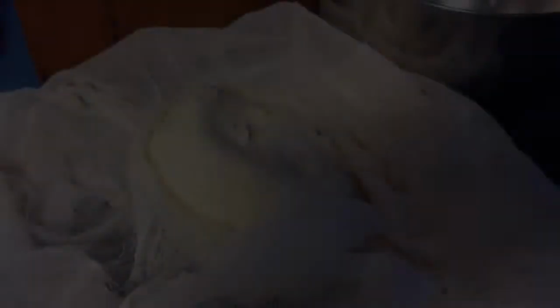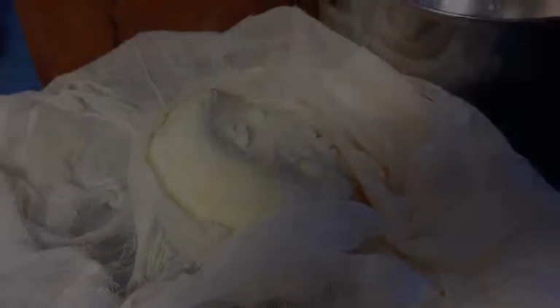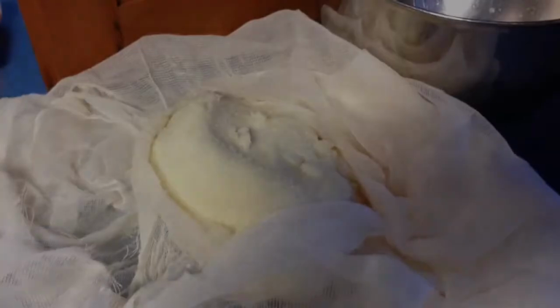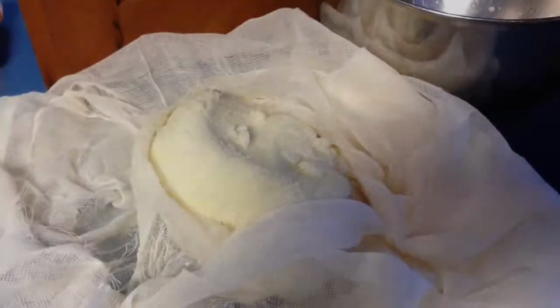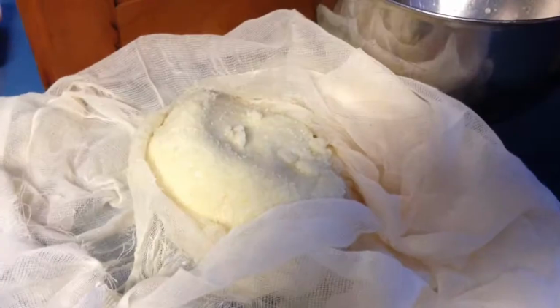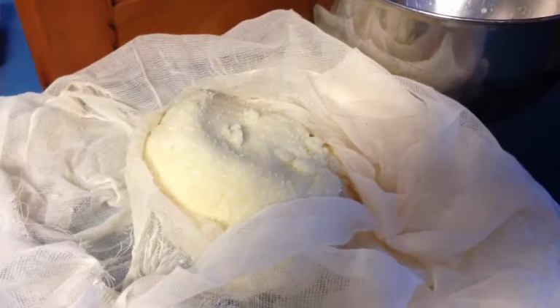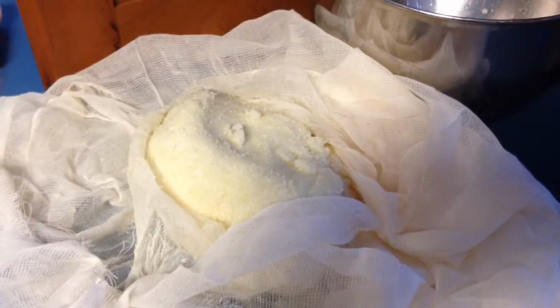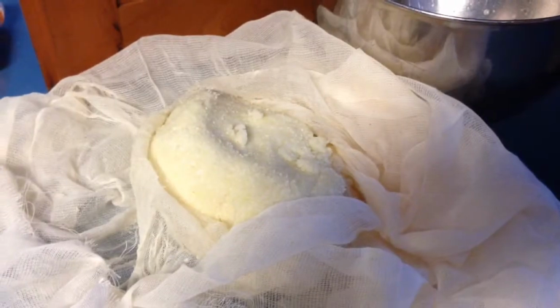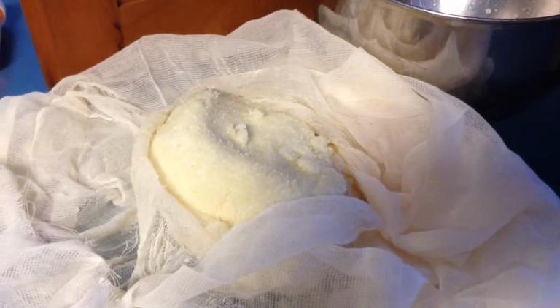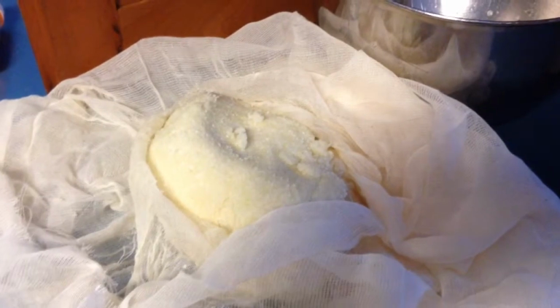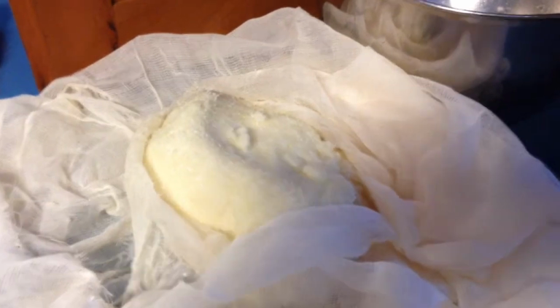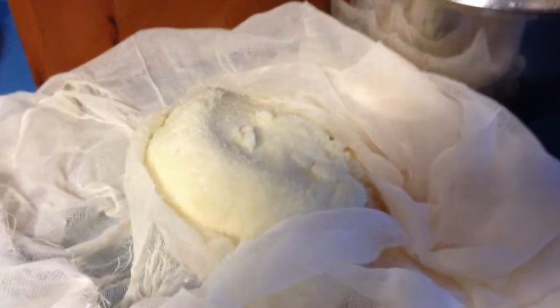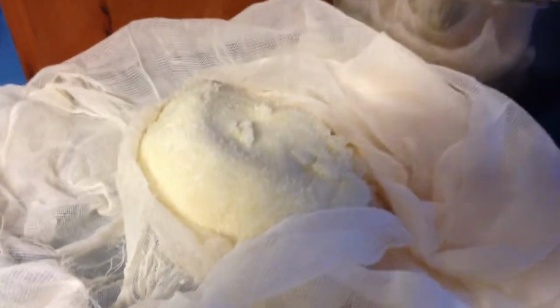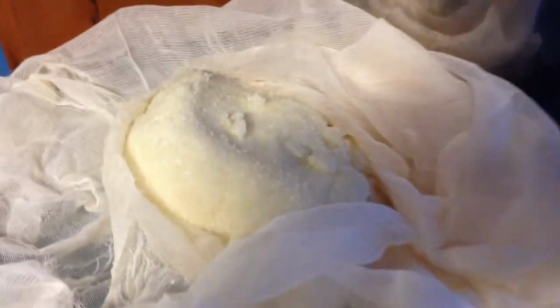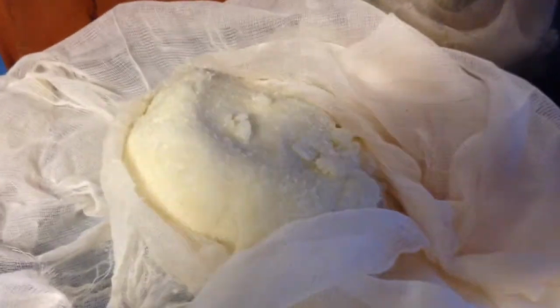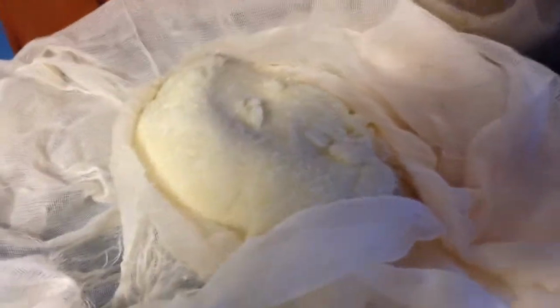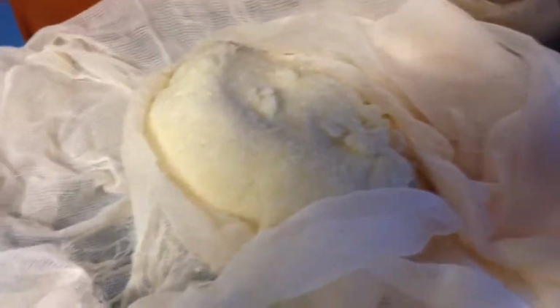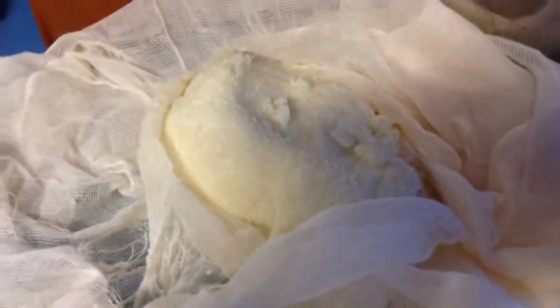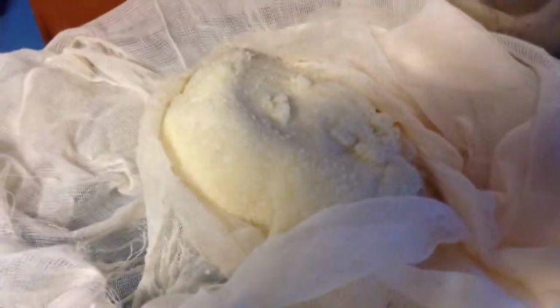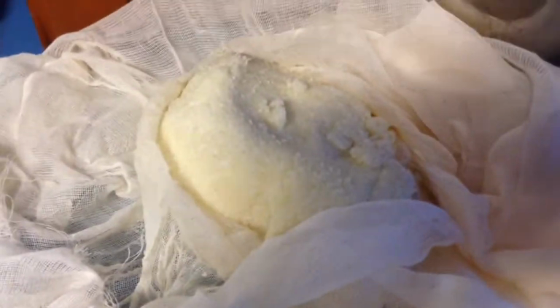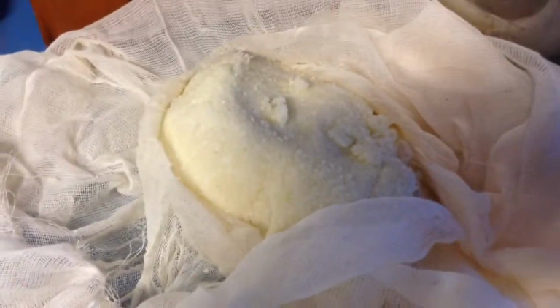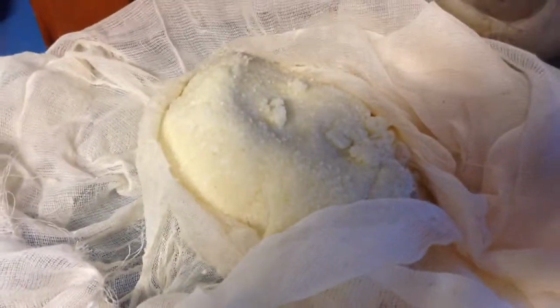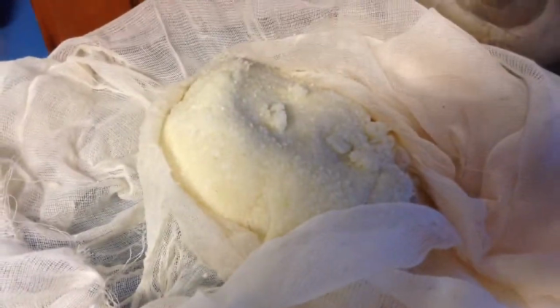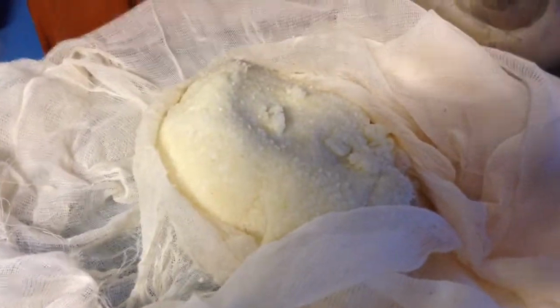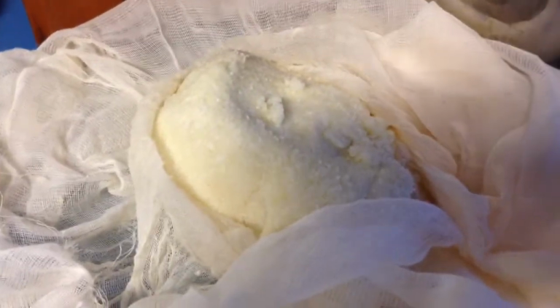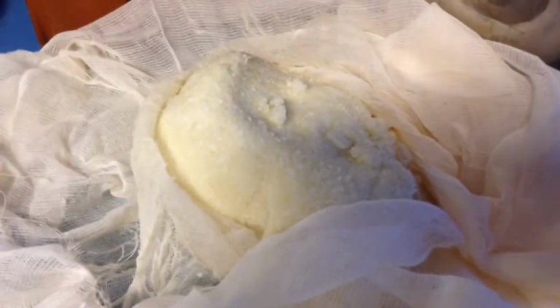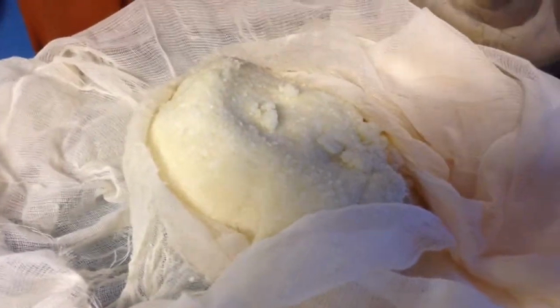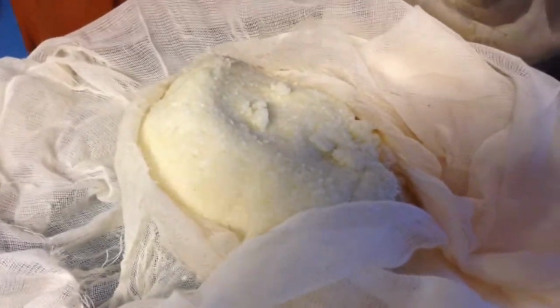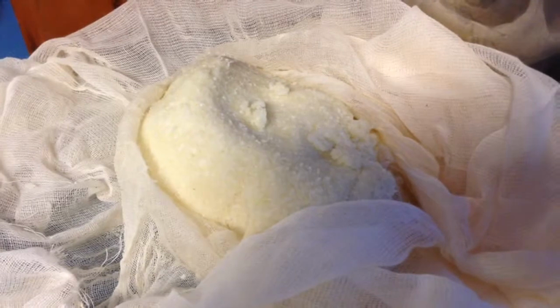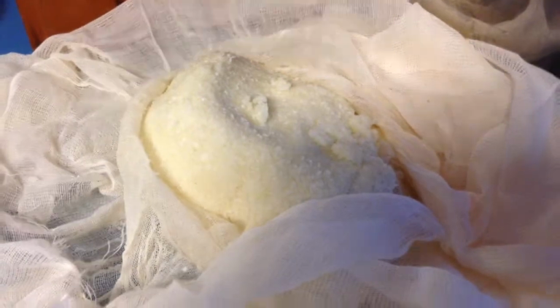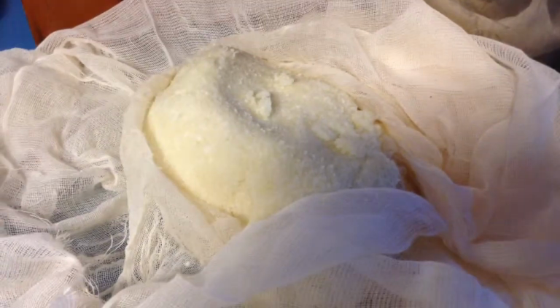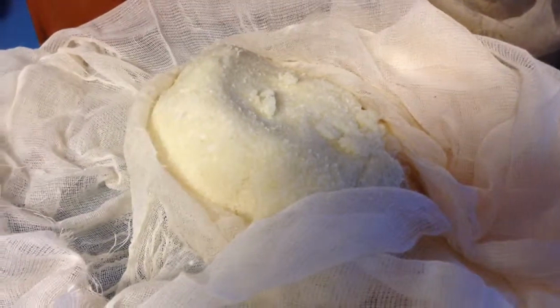Hey everybody! Today I am trying out our cauliflower pizza. I'm super, super excited about it.